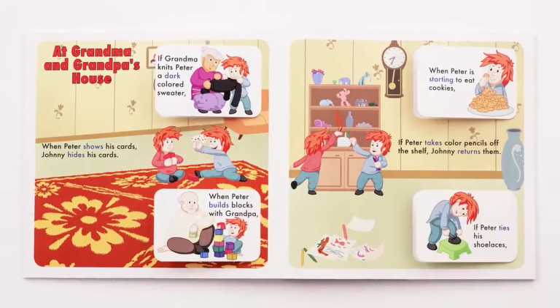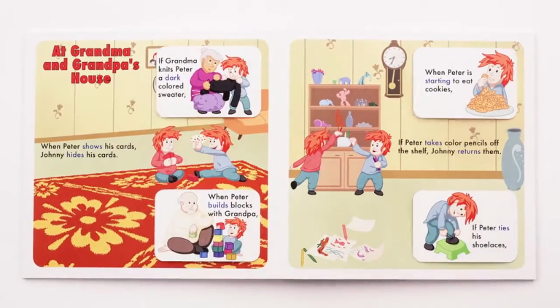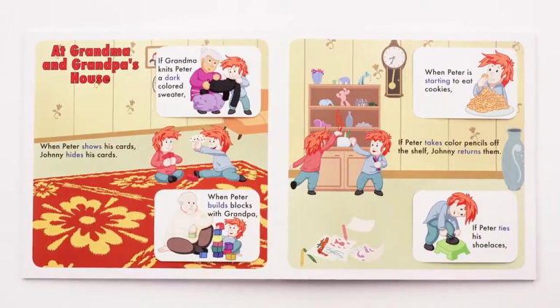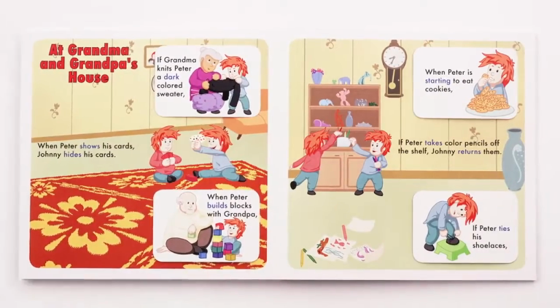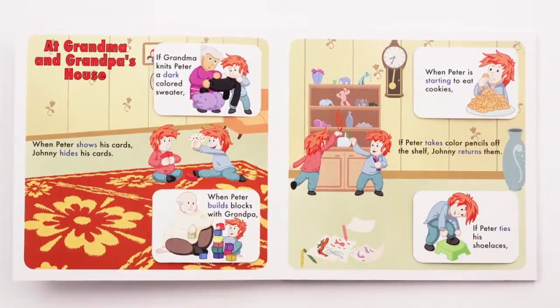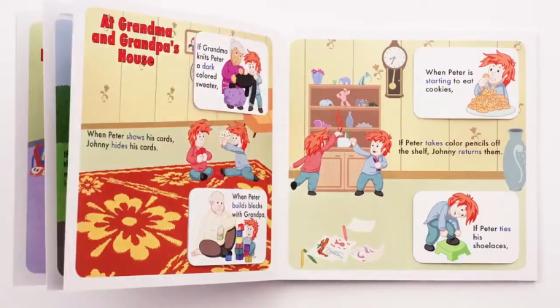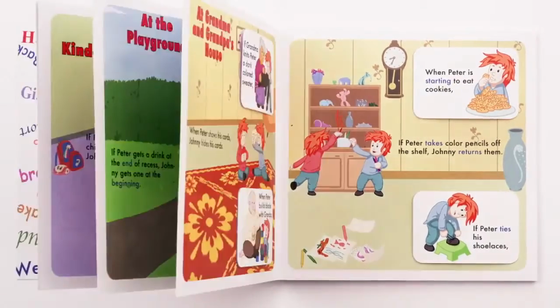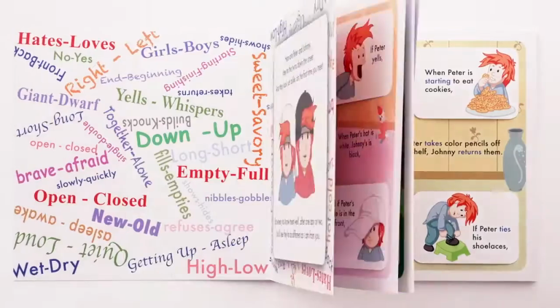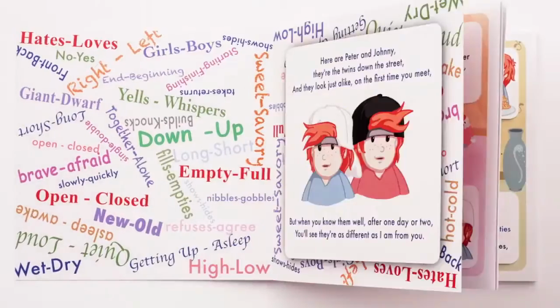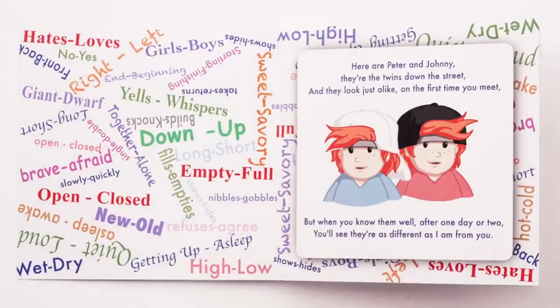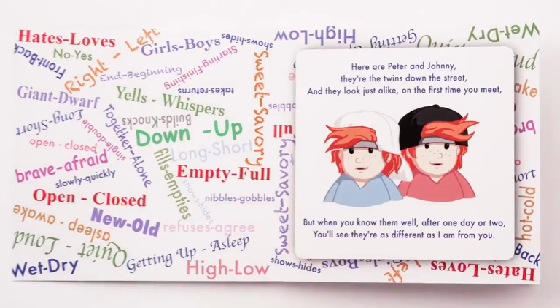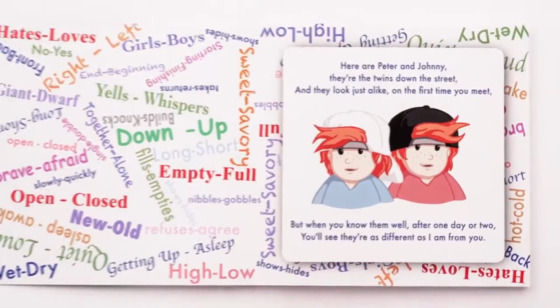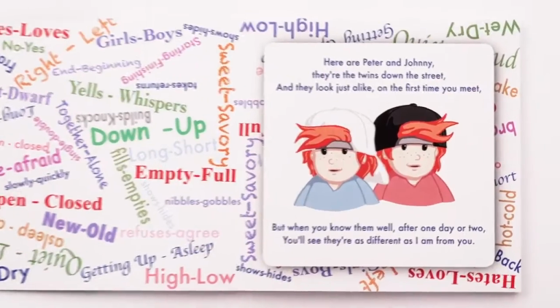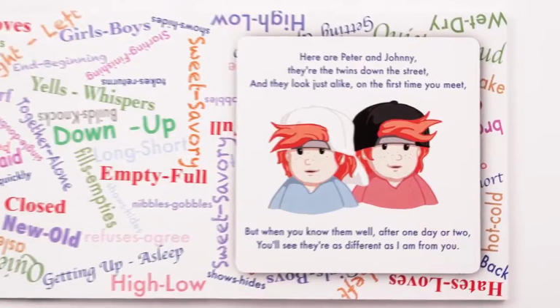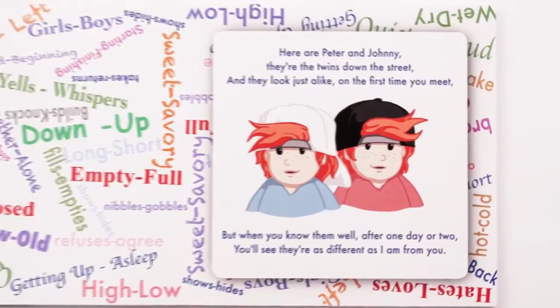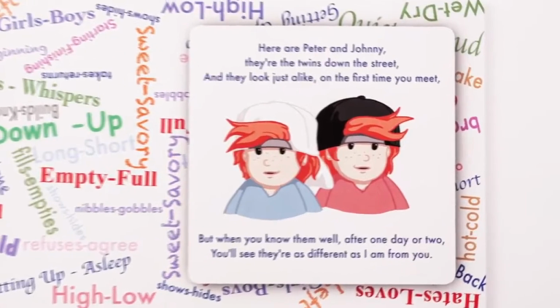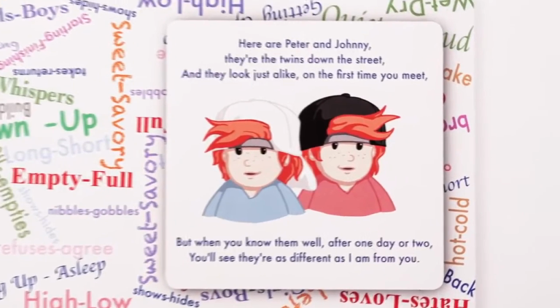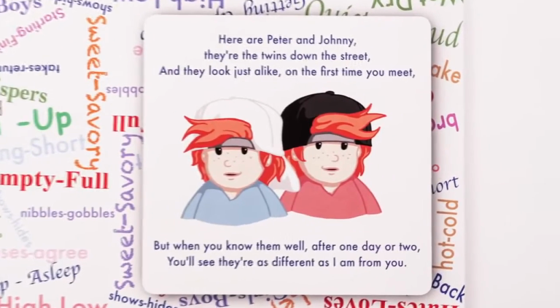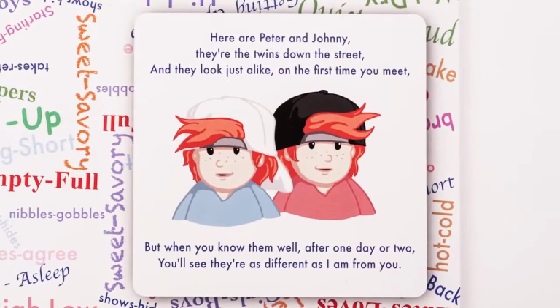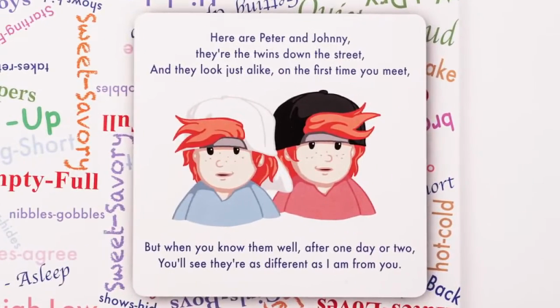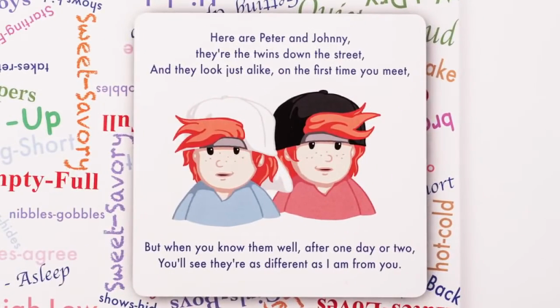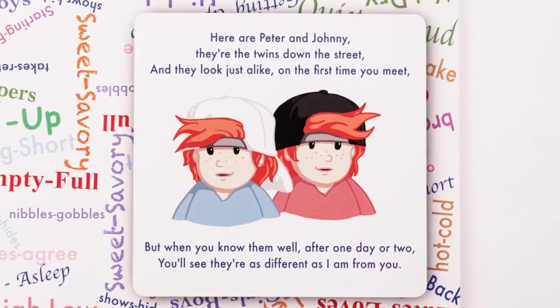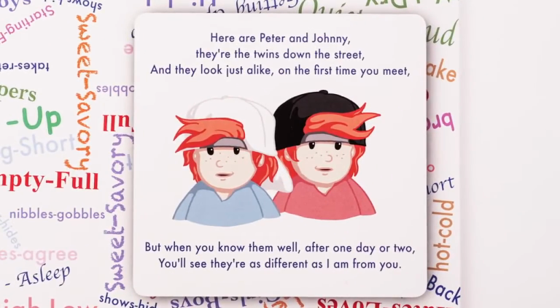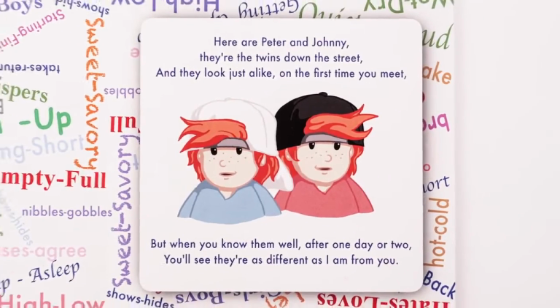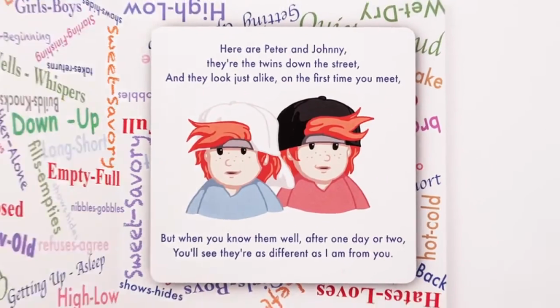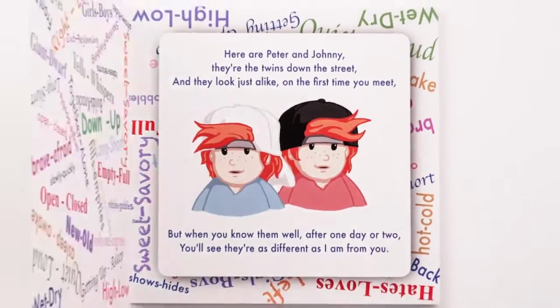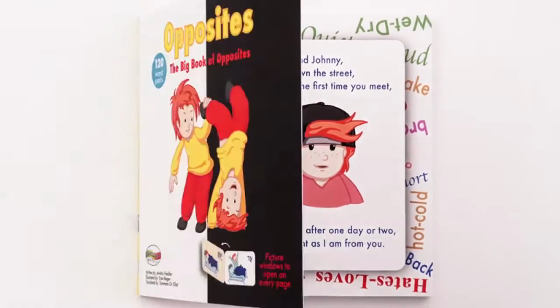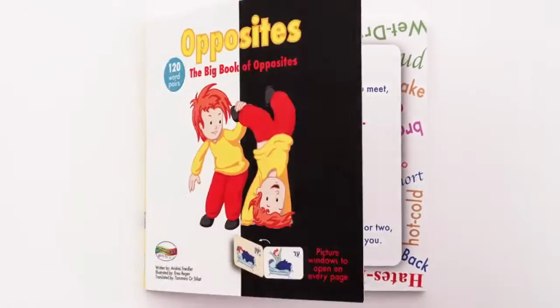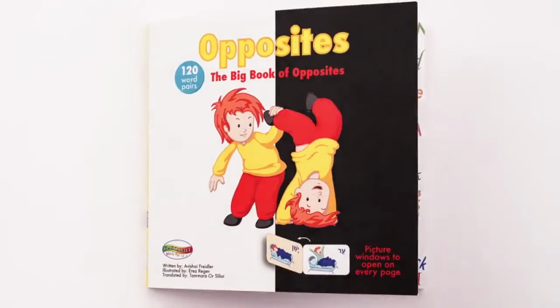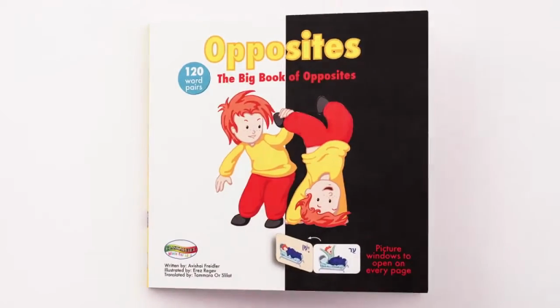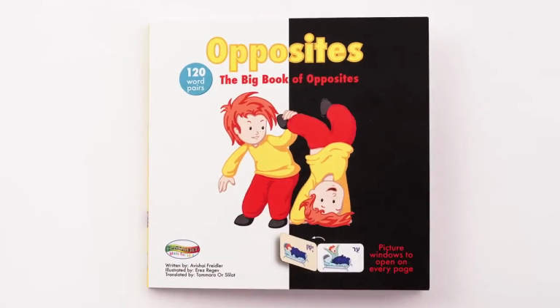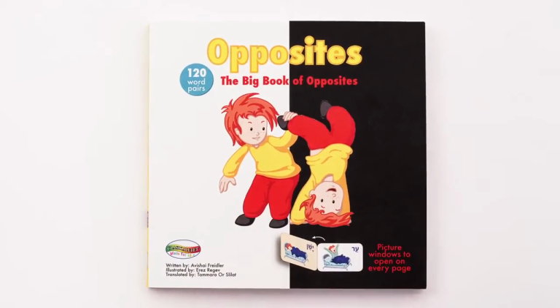Because when you know them well, after one day or two, you'll see they're as different as I am from you.